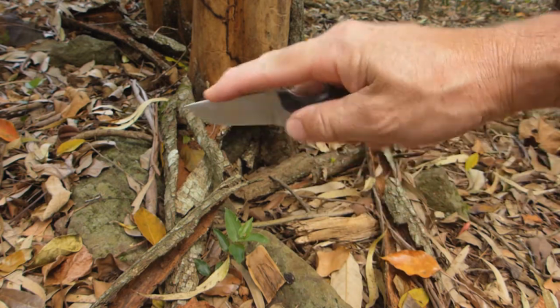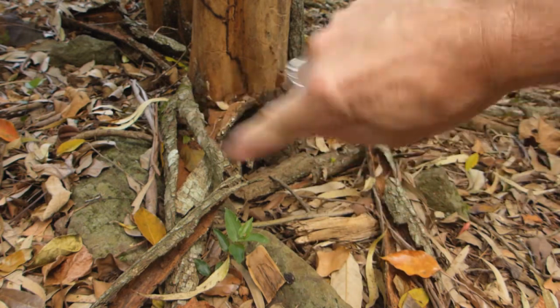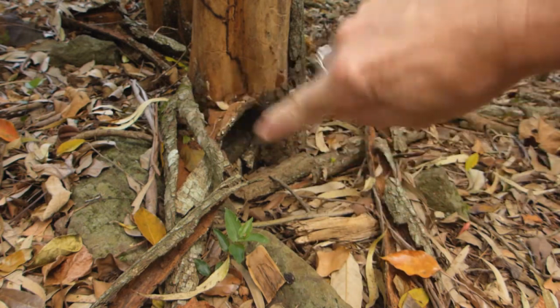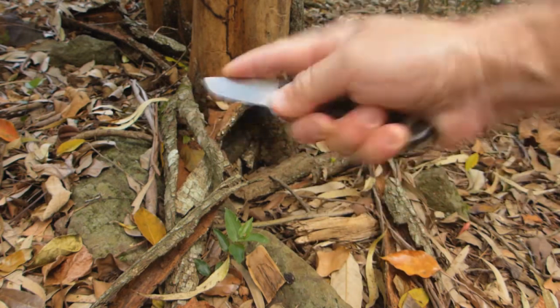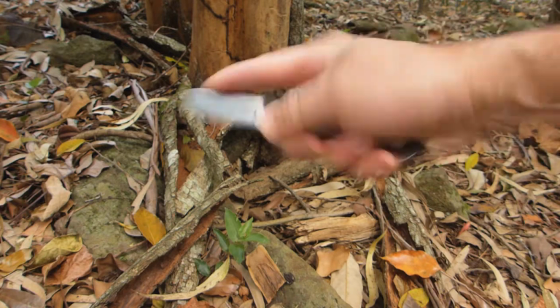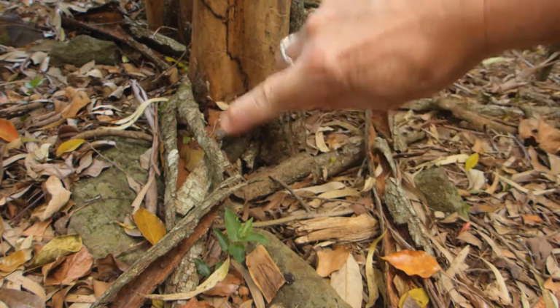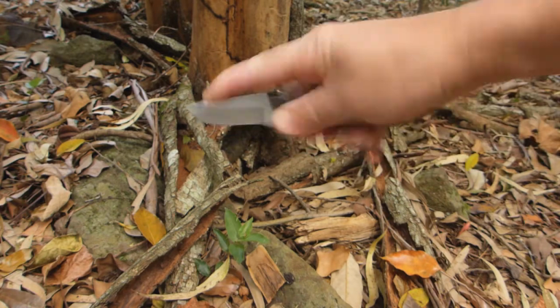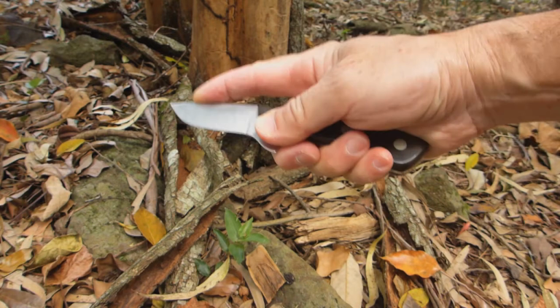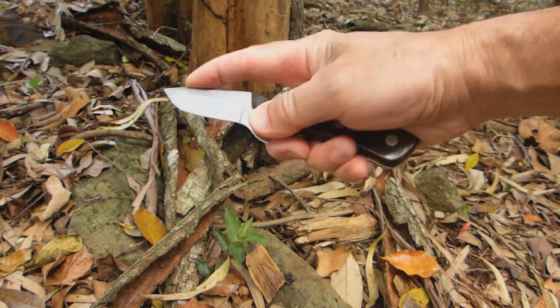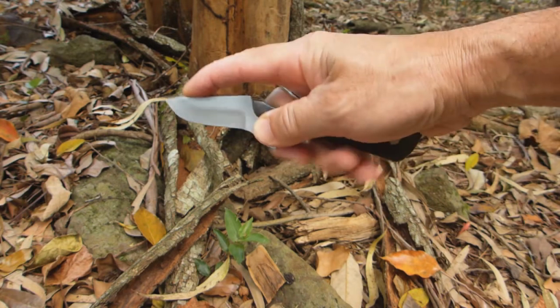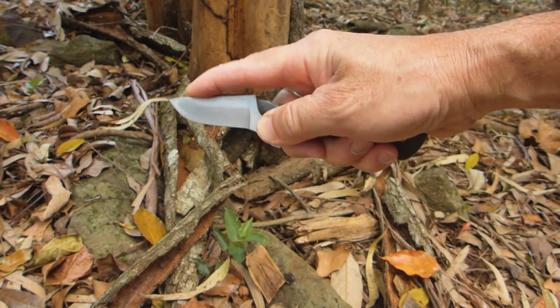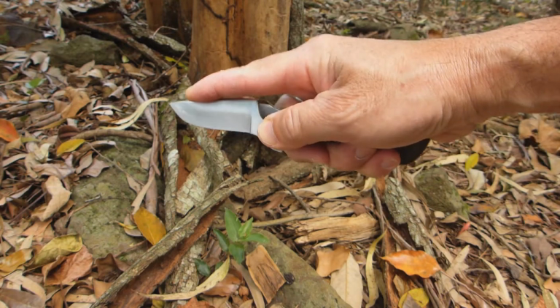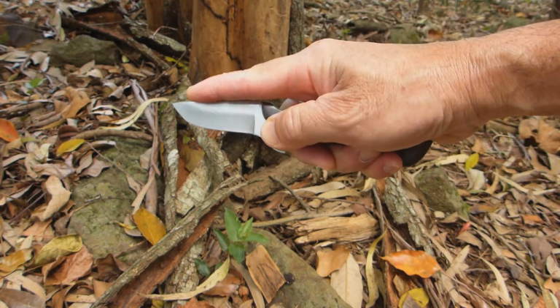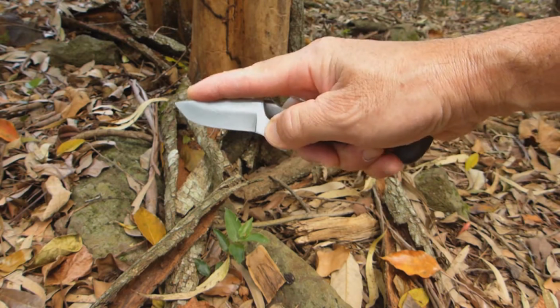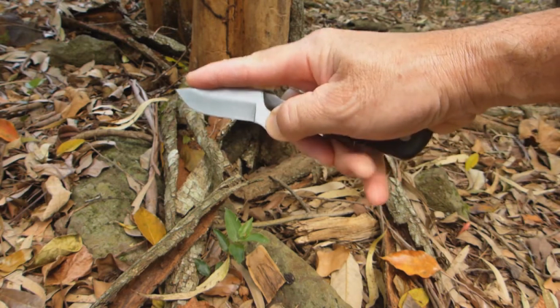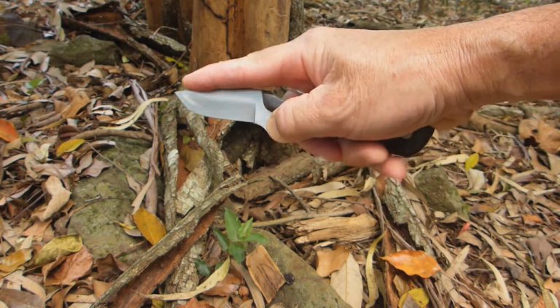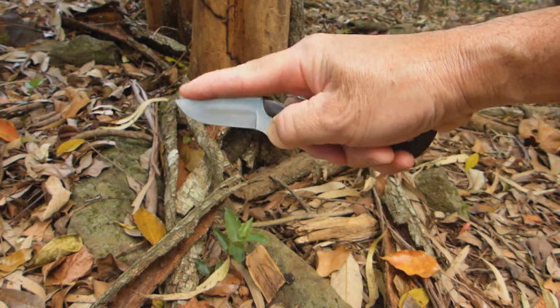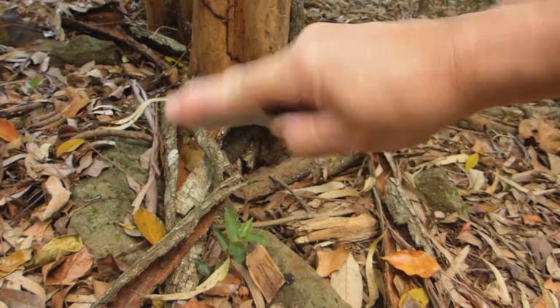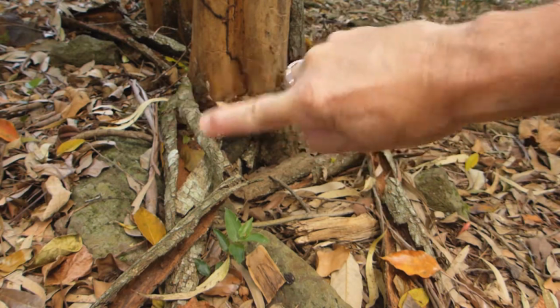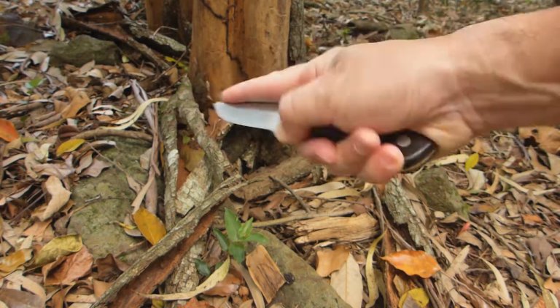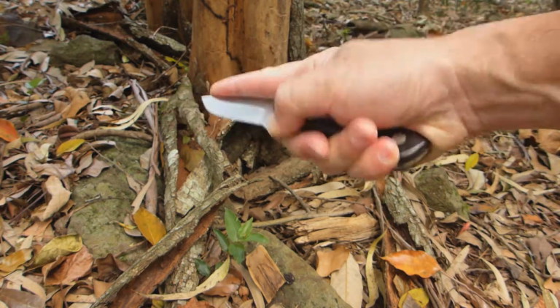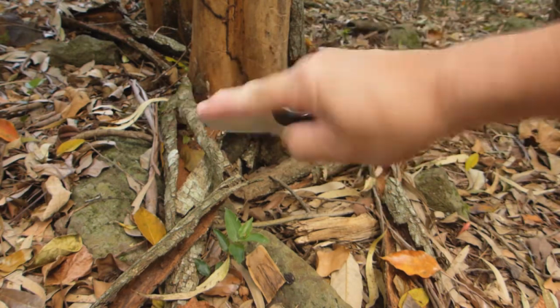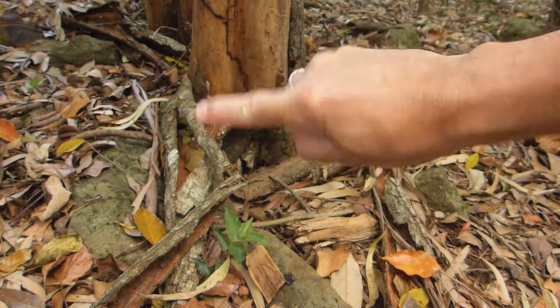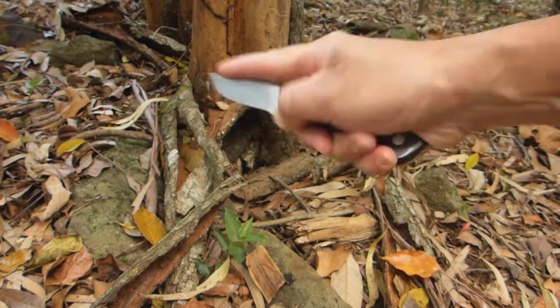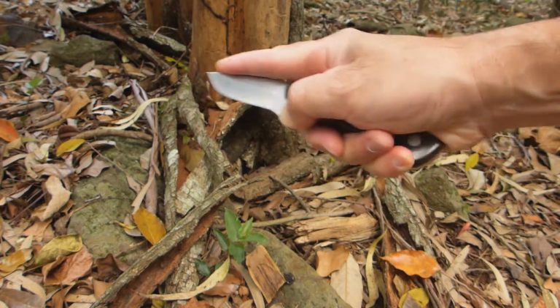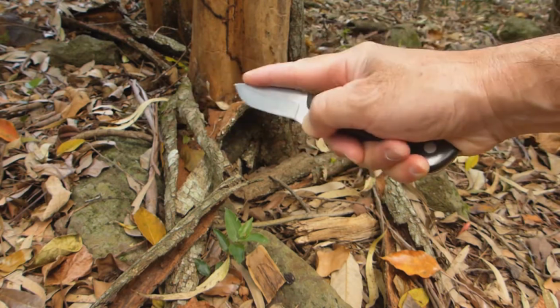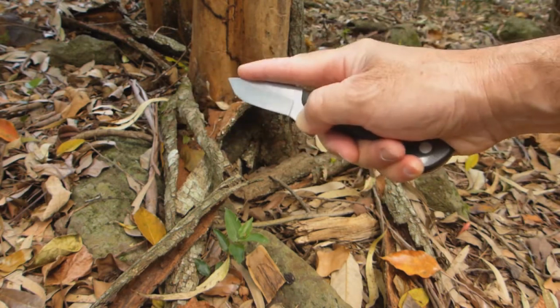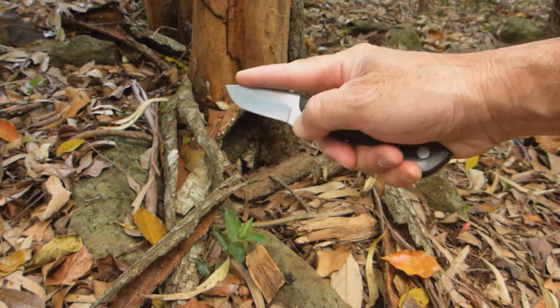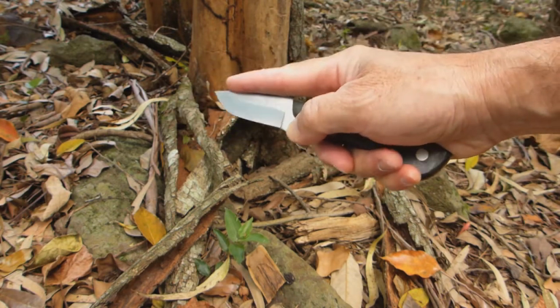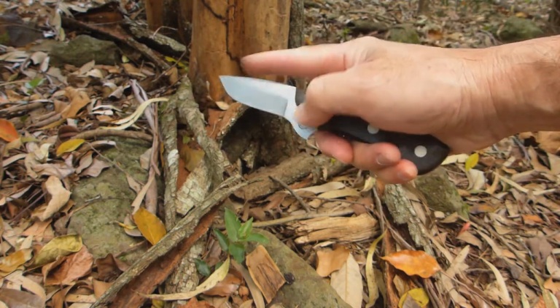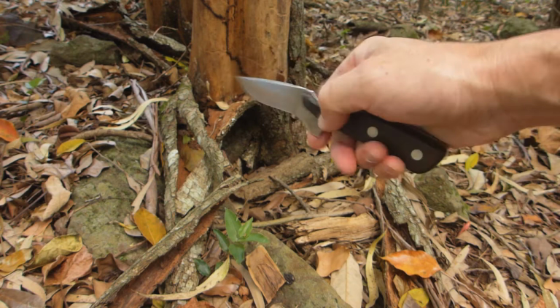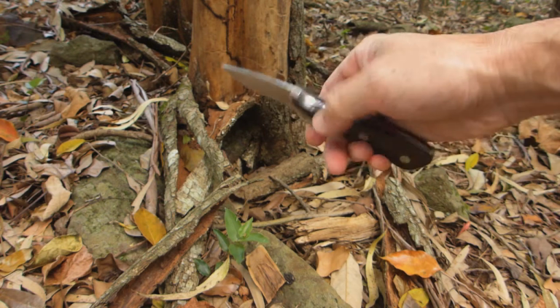It was like the length of my index finger, so I could go really quickly with this knife skinning.